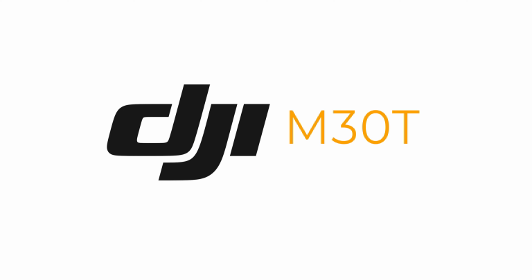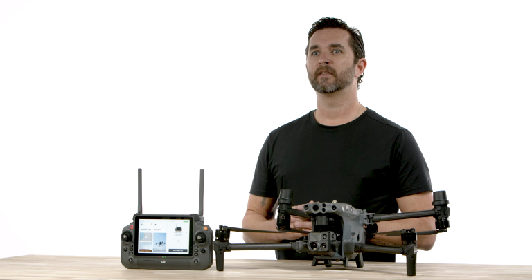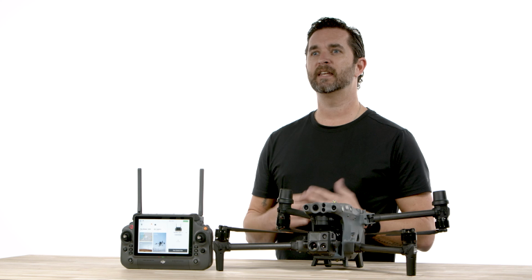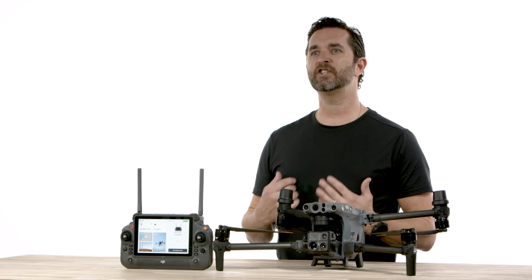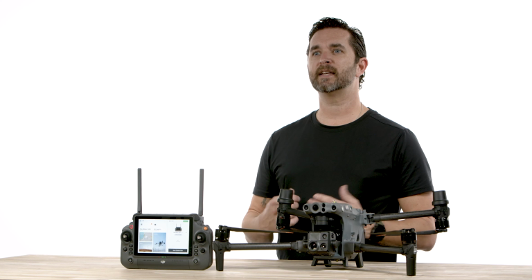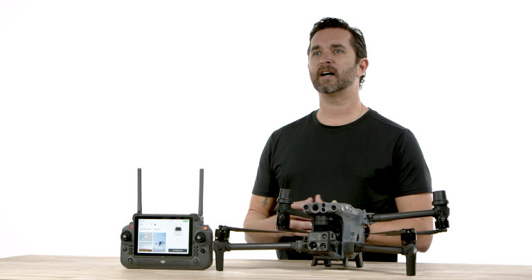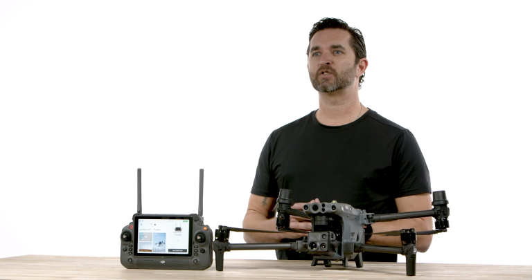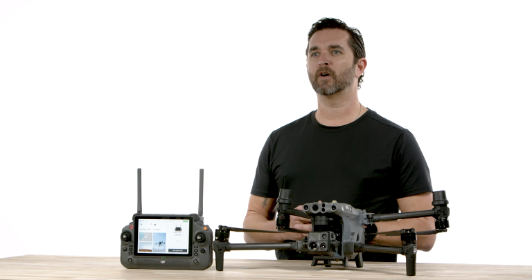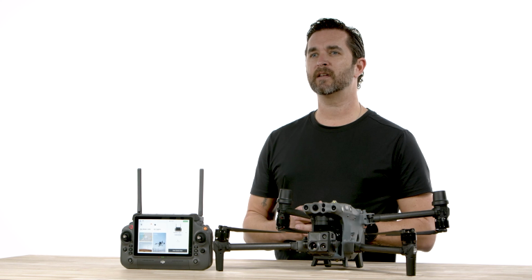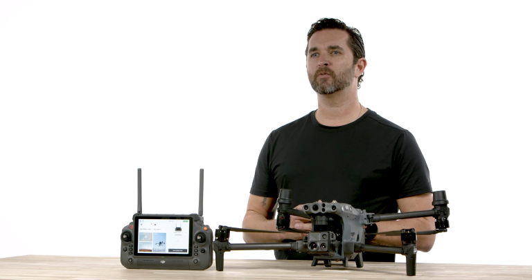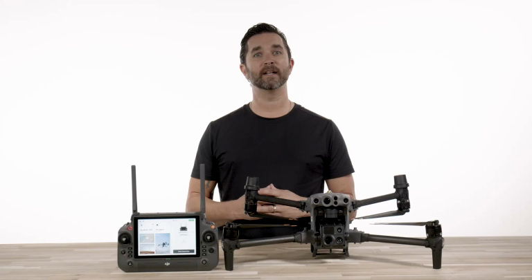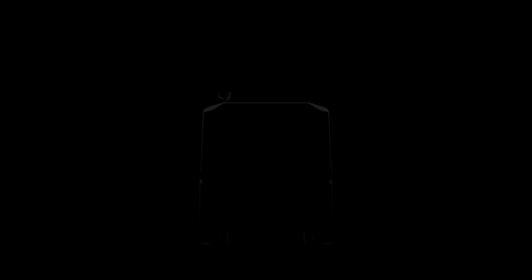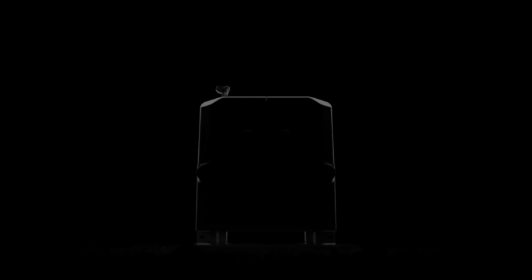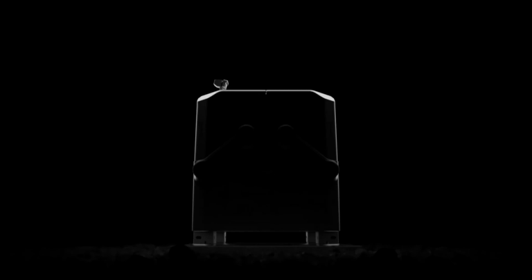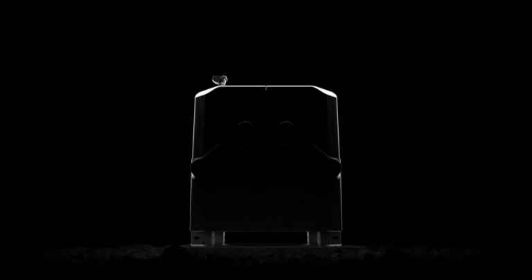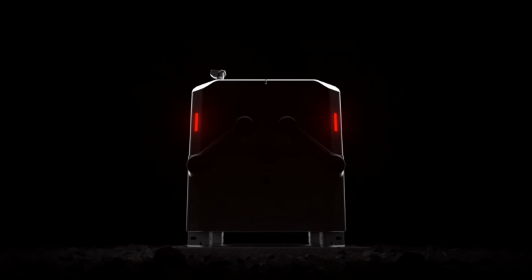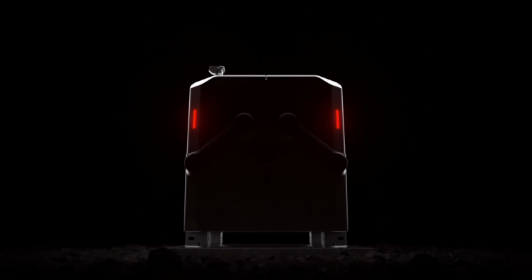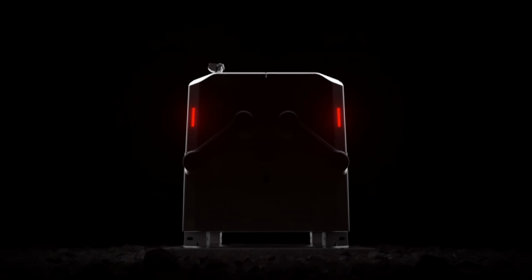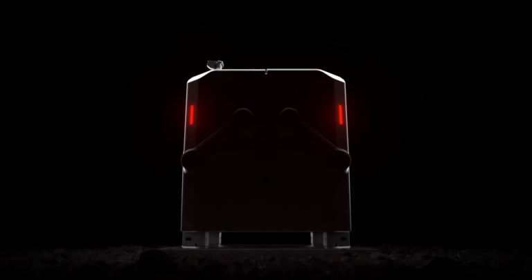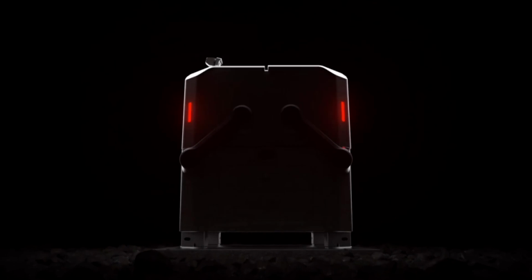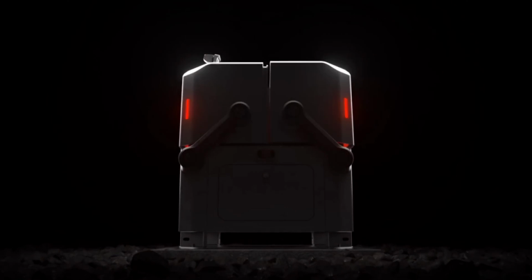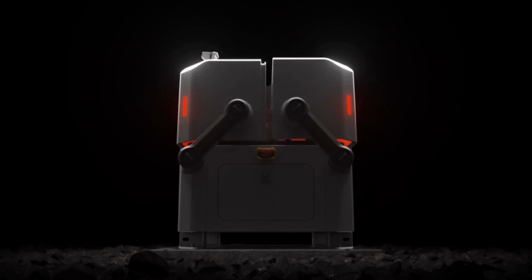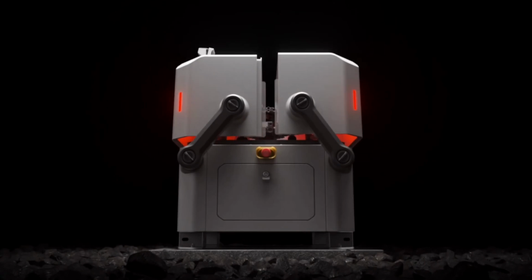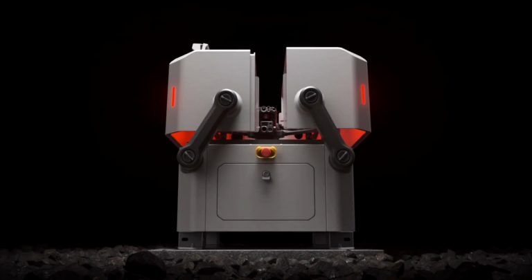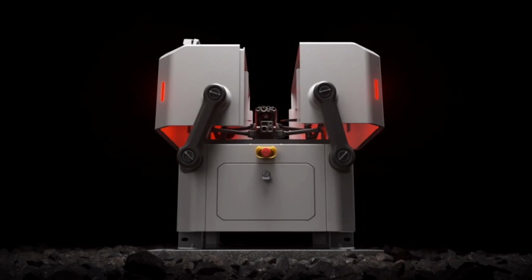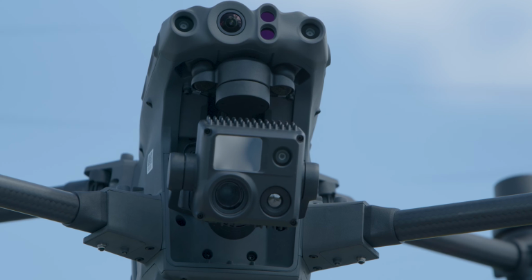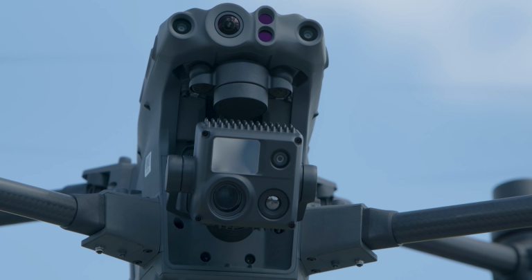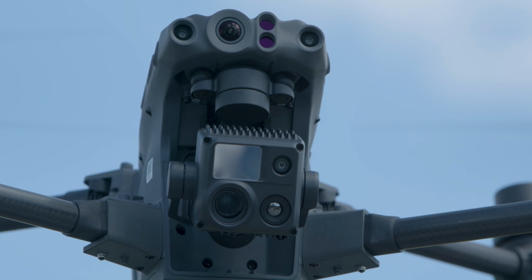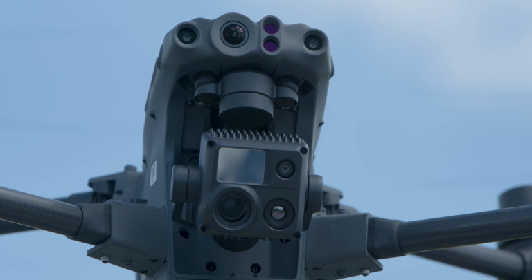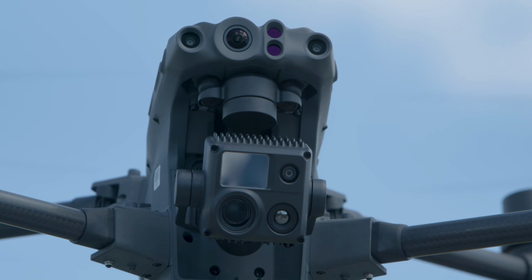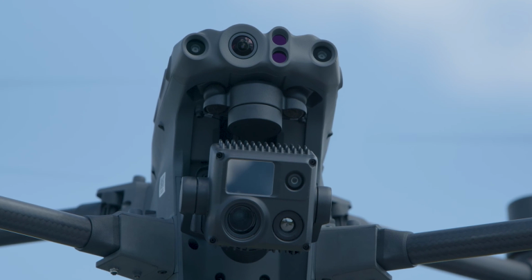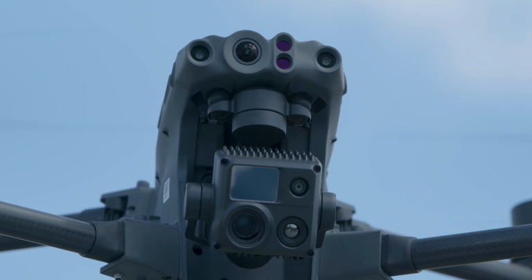The DJI Dock is rugged, reliable, and built to operate 24-7, day or night, rain or shine.